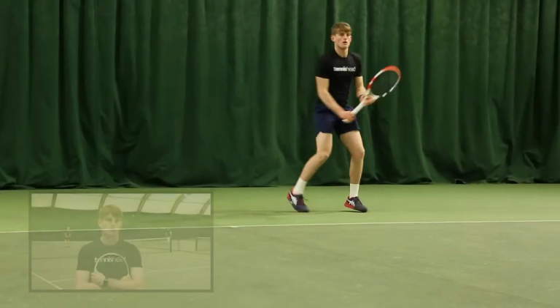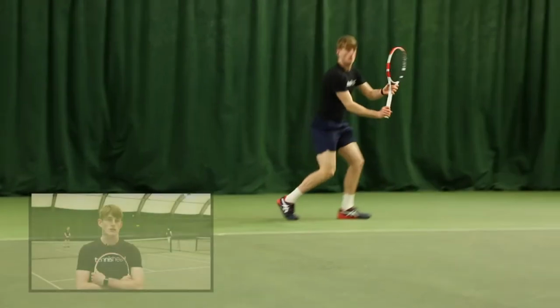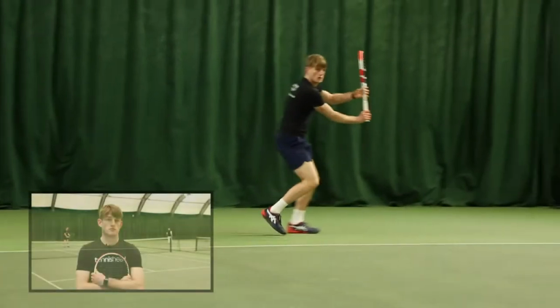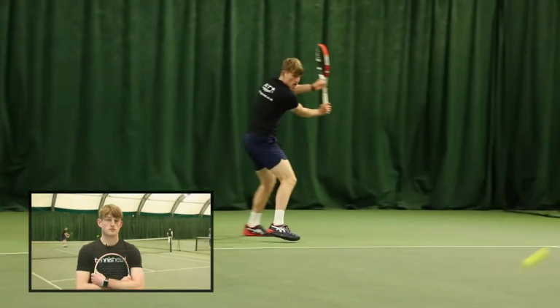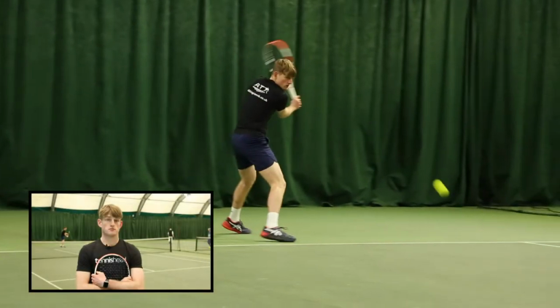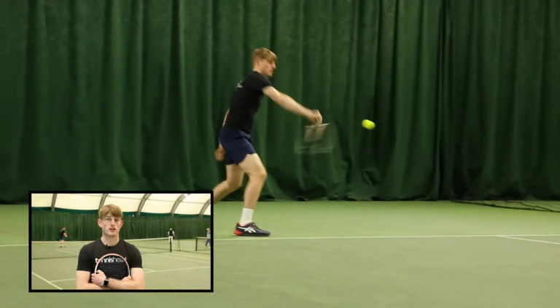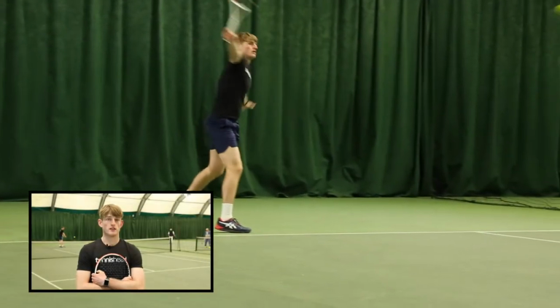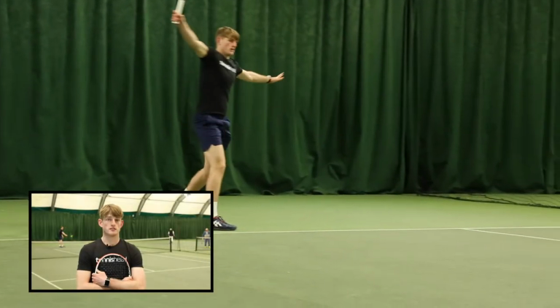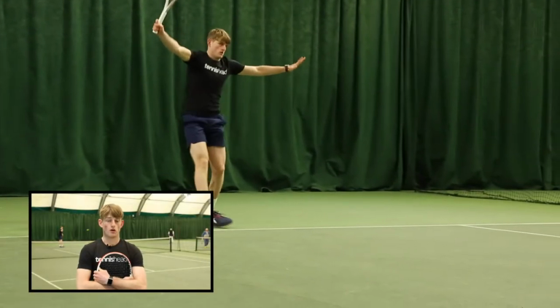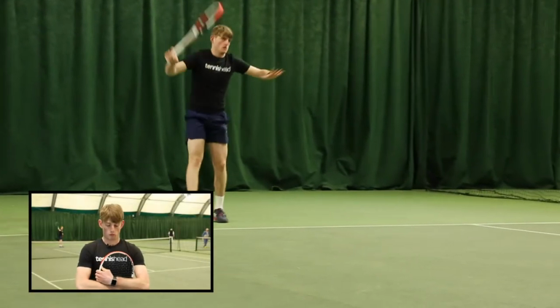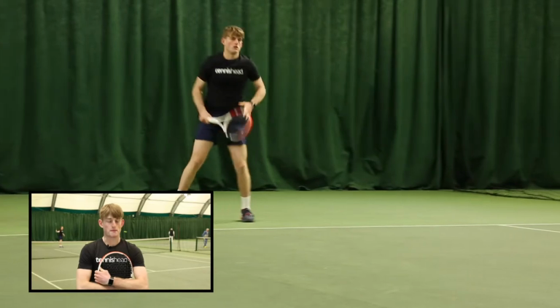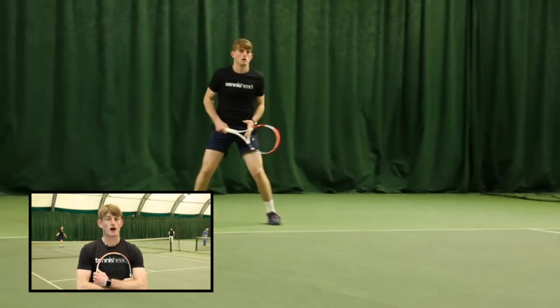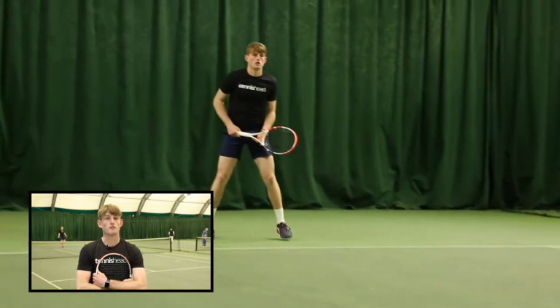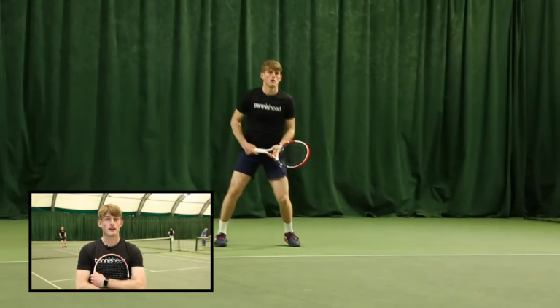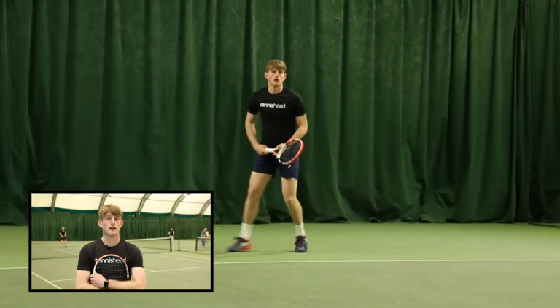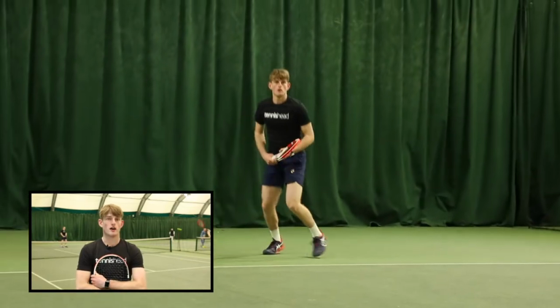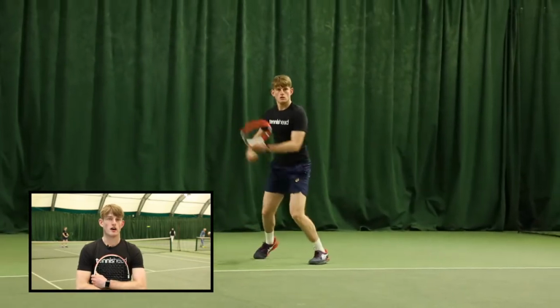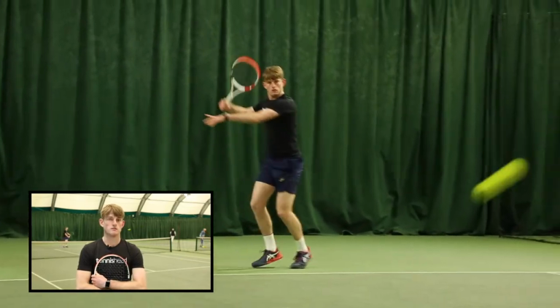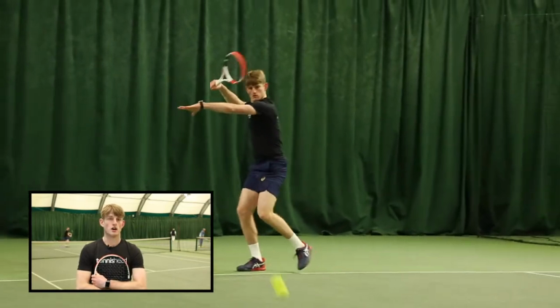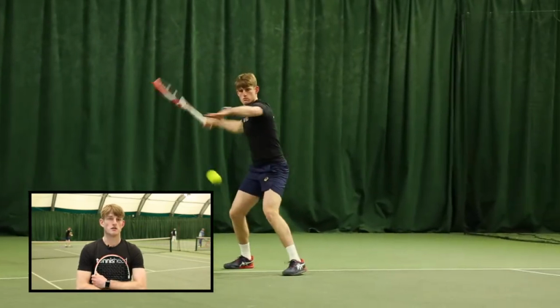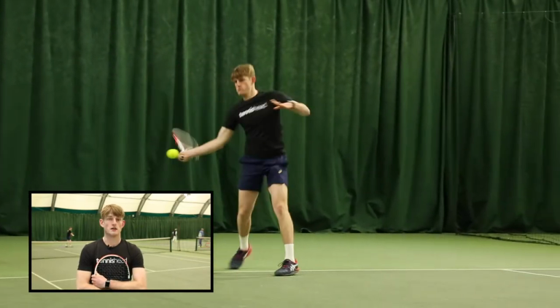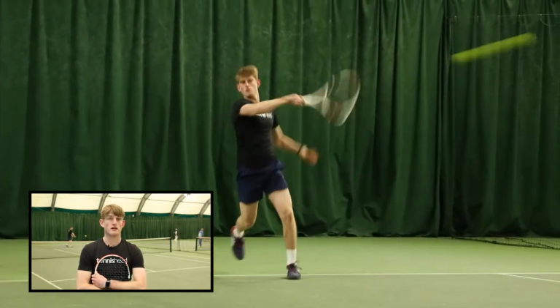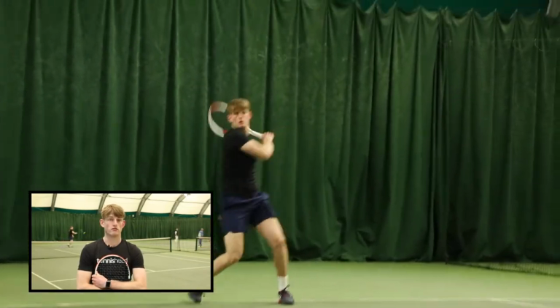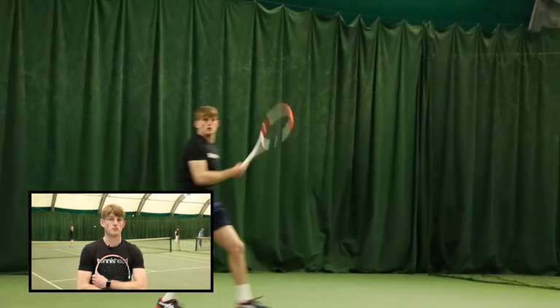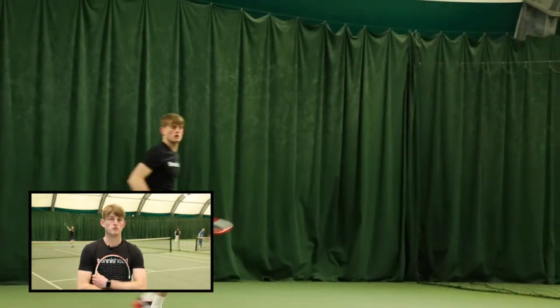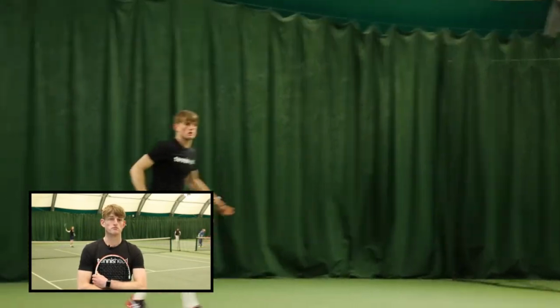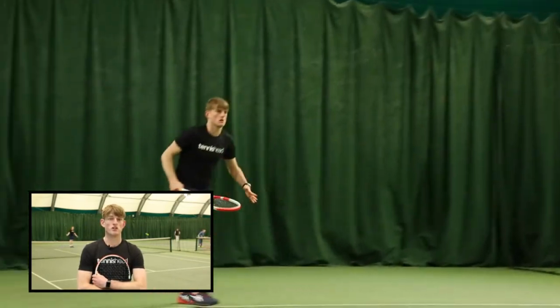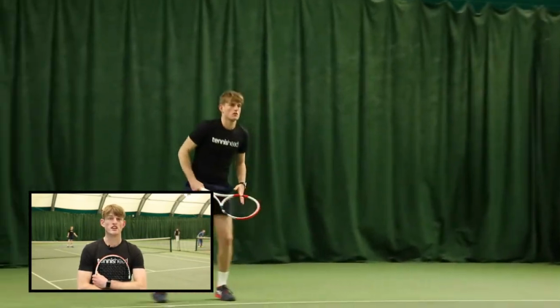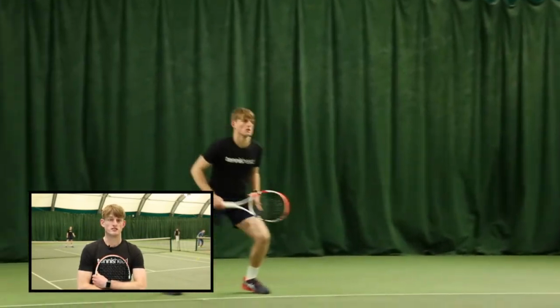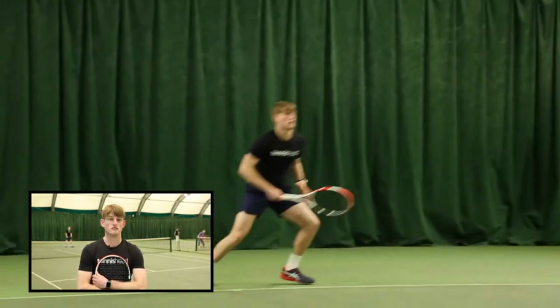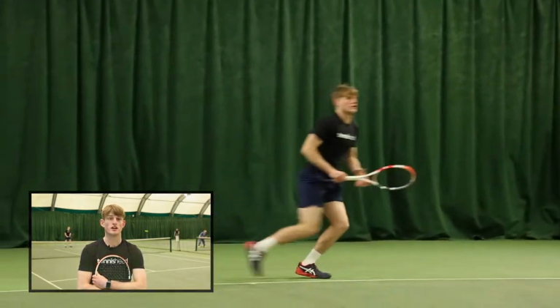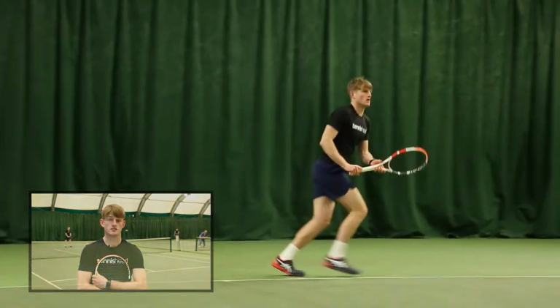Groundstrokes was really nice. There's a lot of weight behind the racket and so I was able to hit through the ball really easily, really nicely.